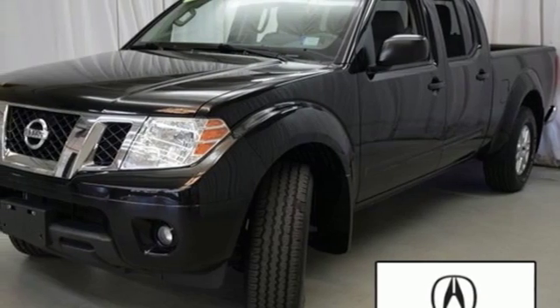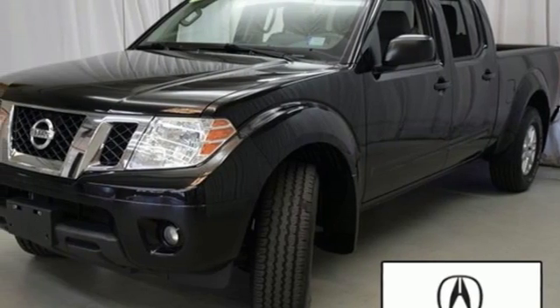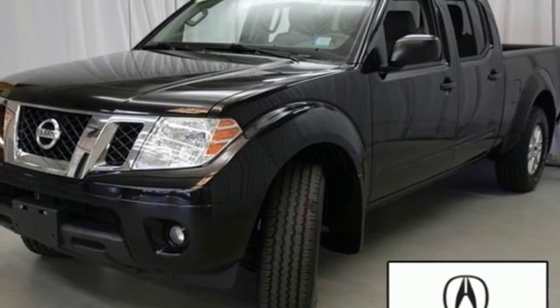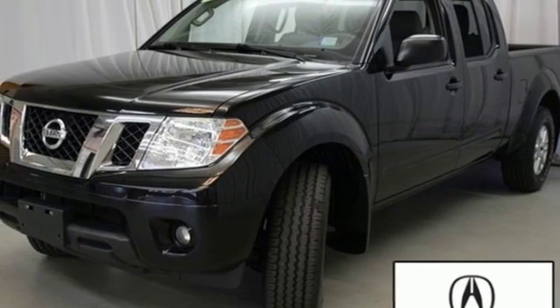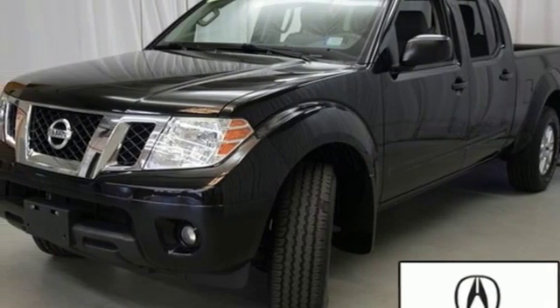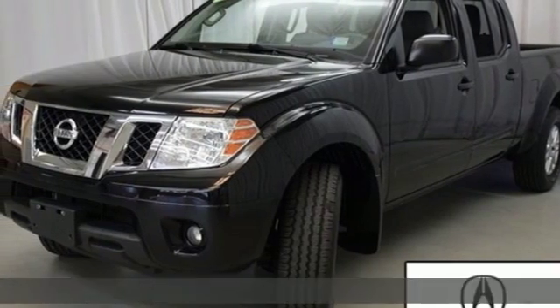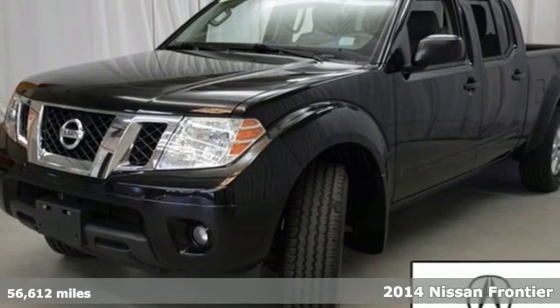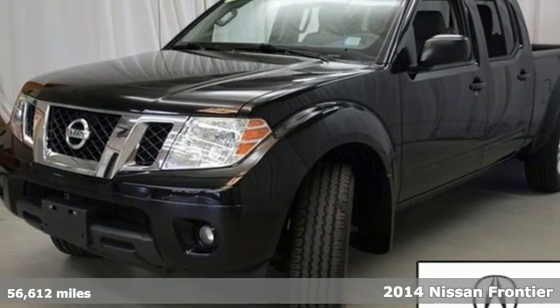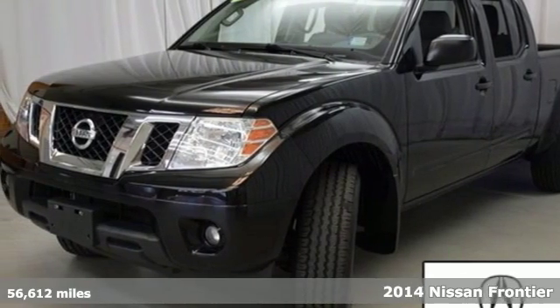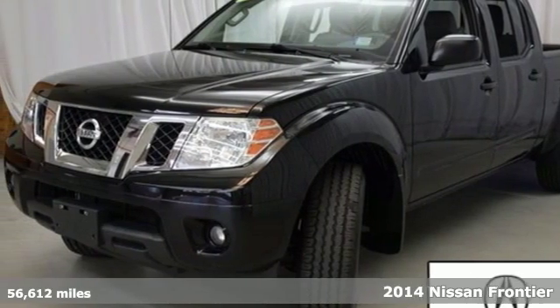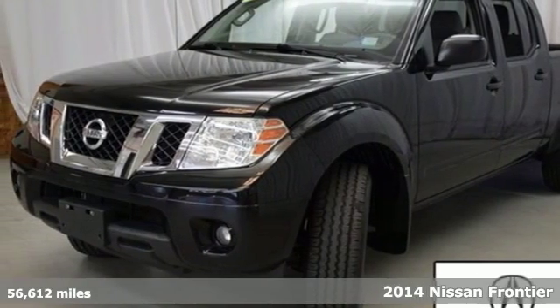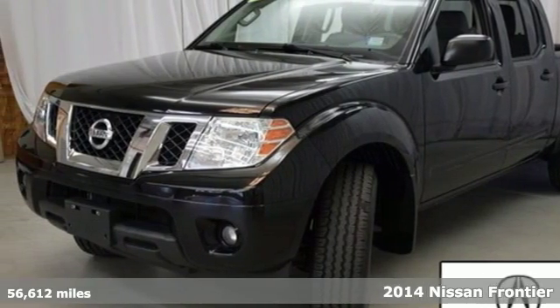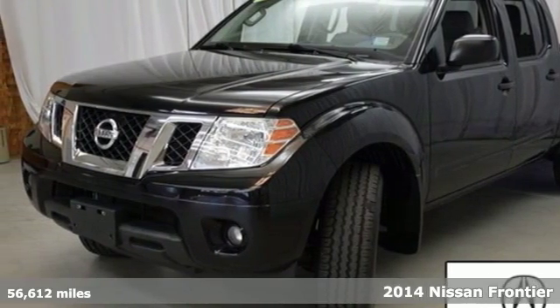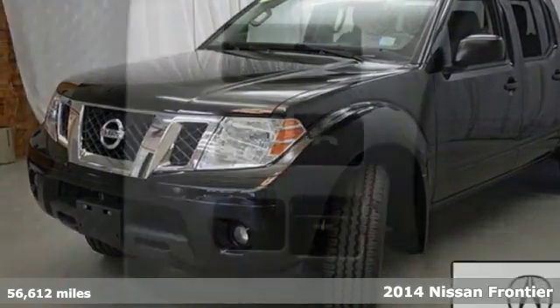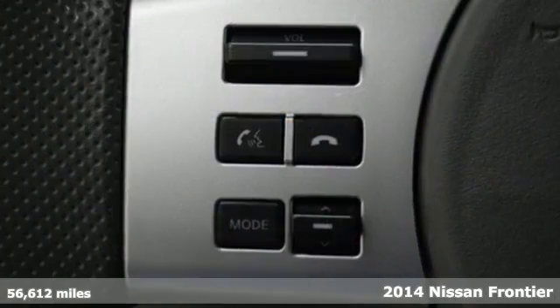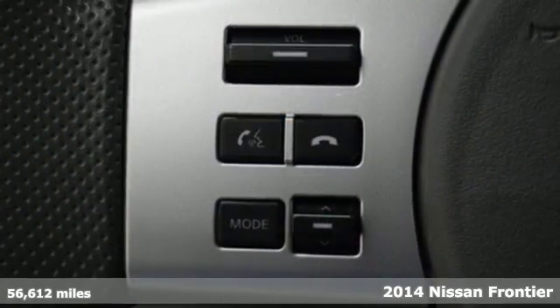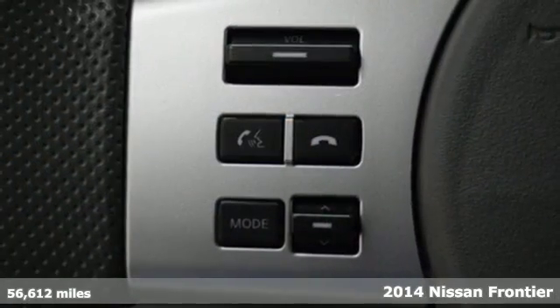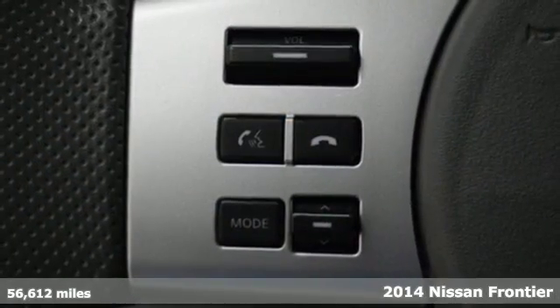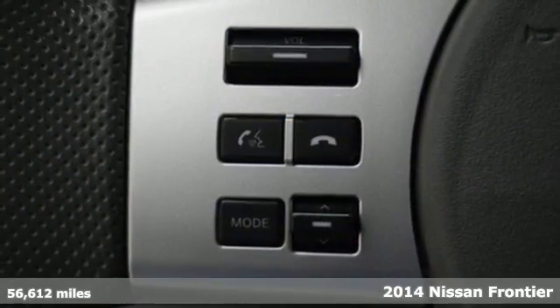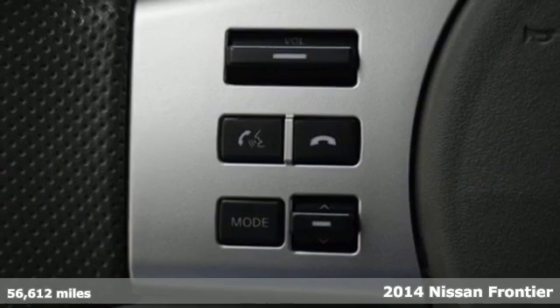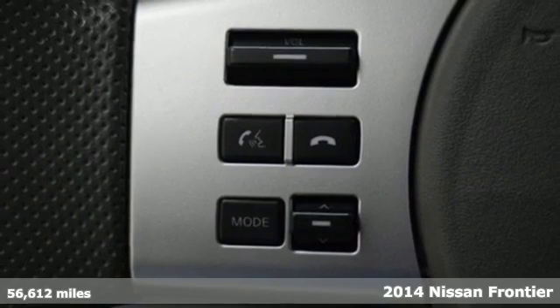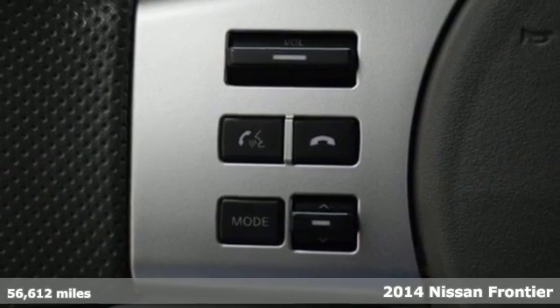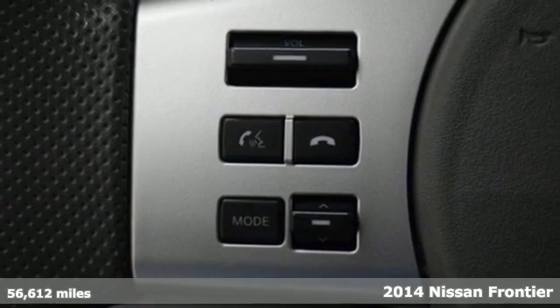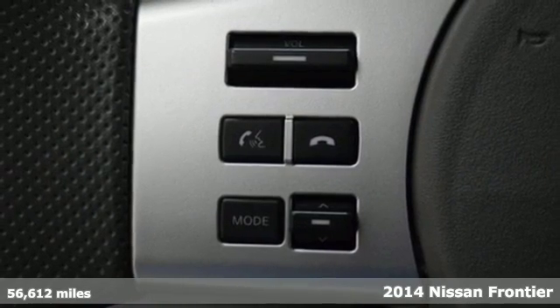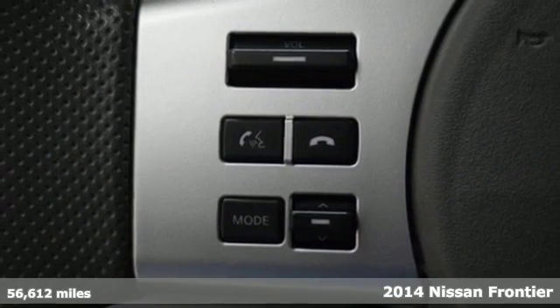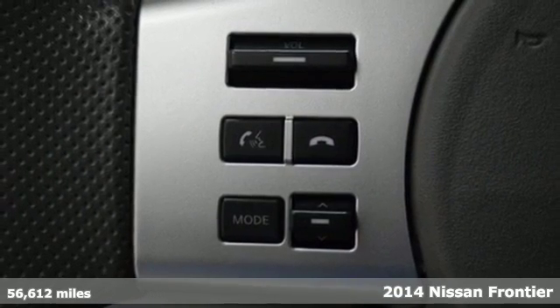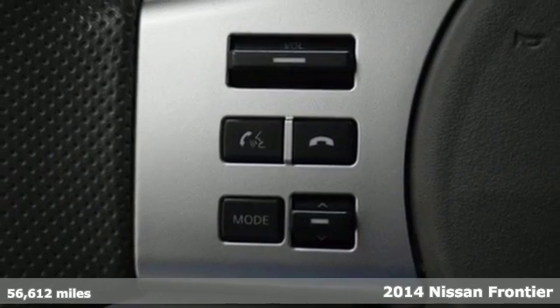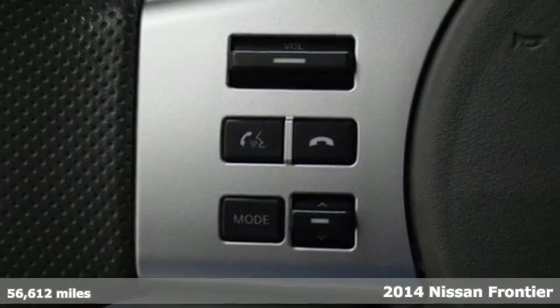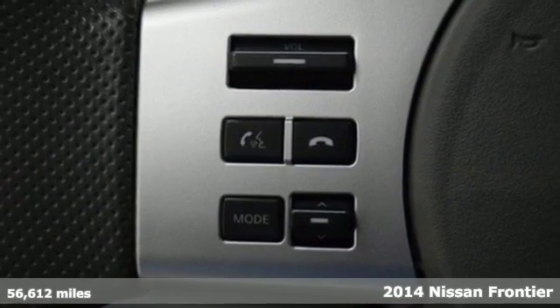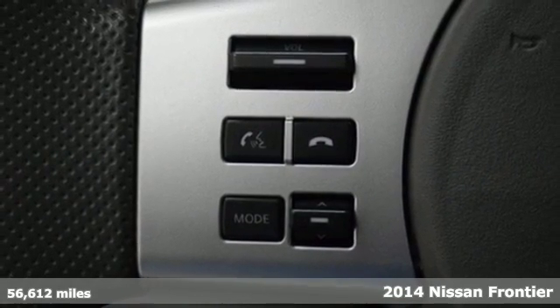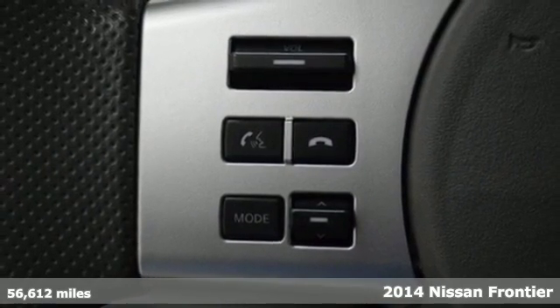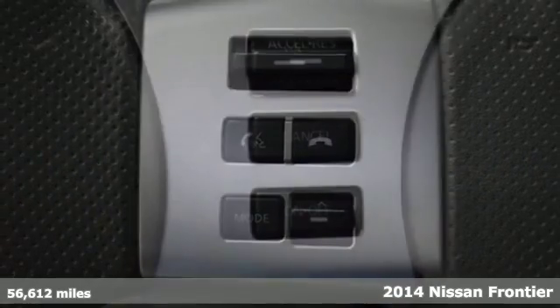It's a 2014 Nissan Frontier. This truck is built for unshakable performance, on and off-road.